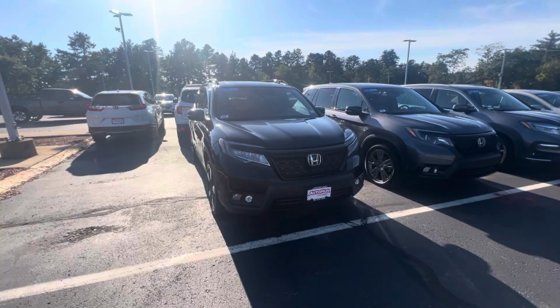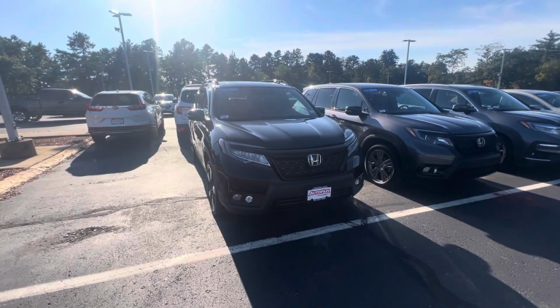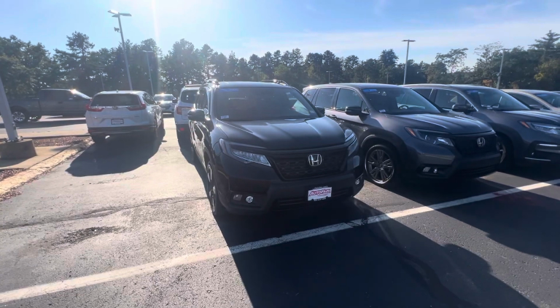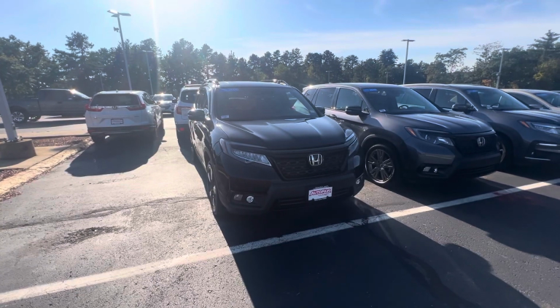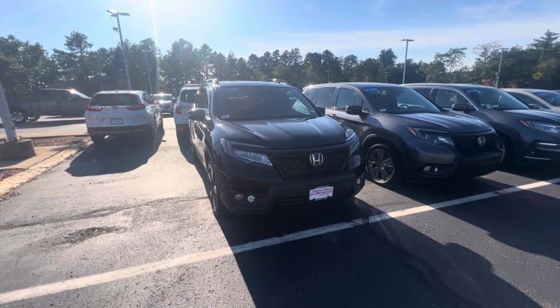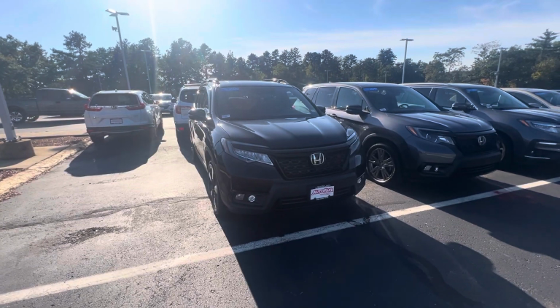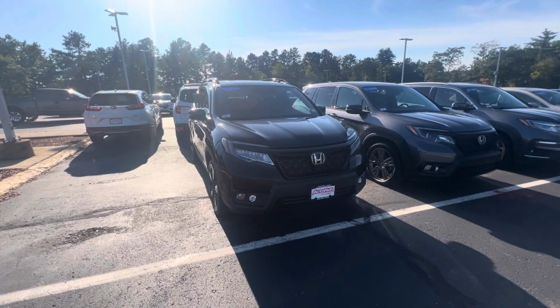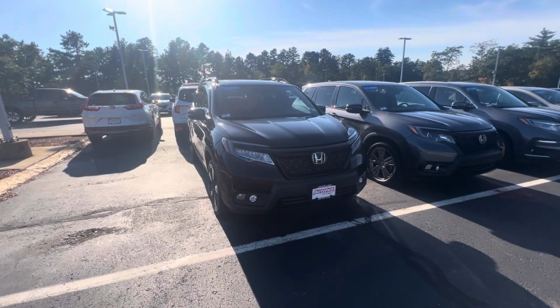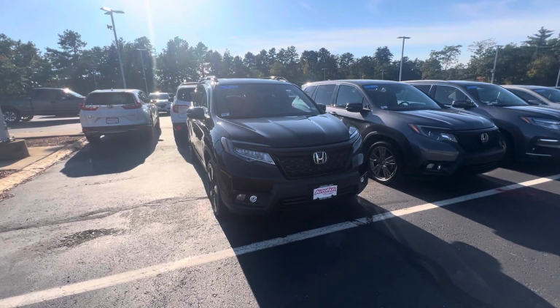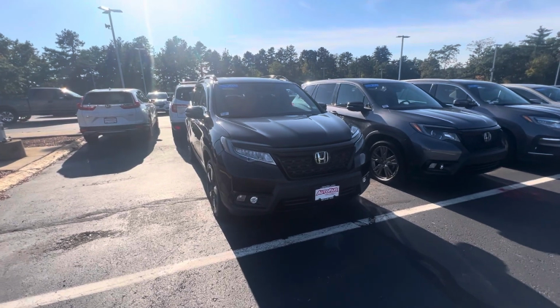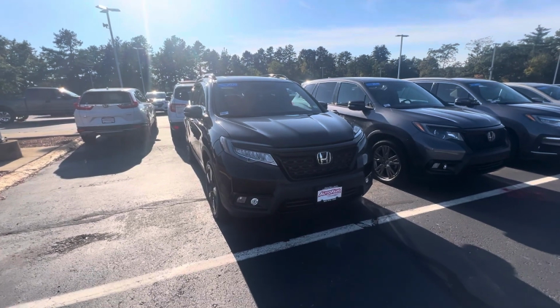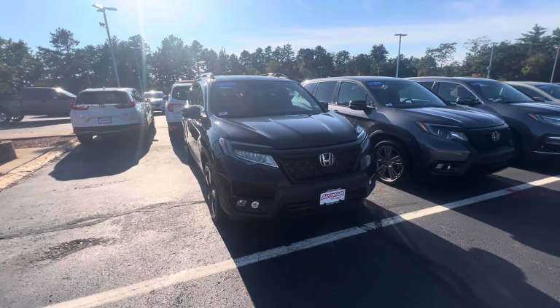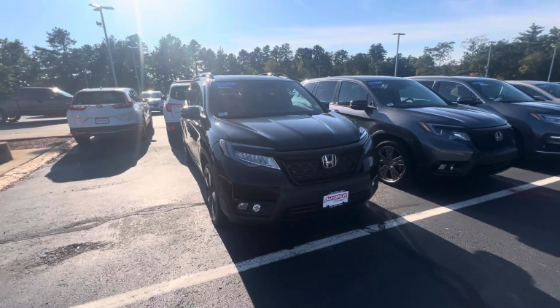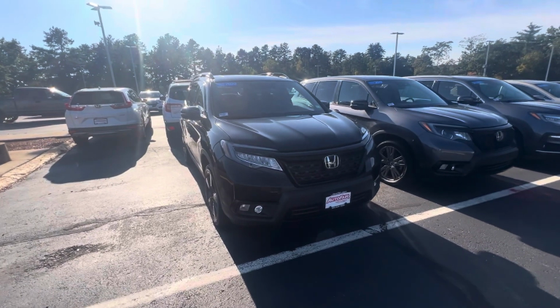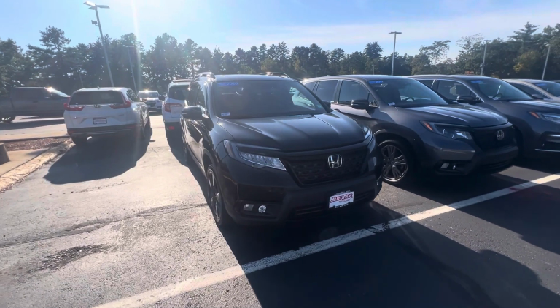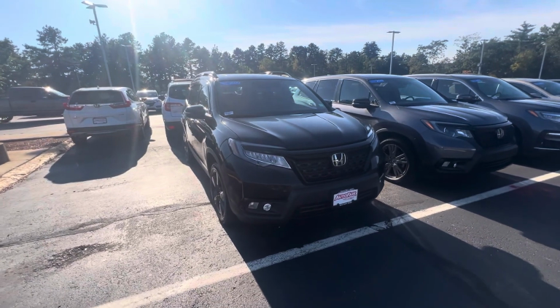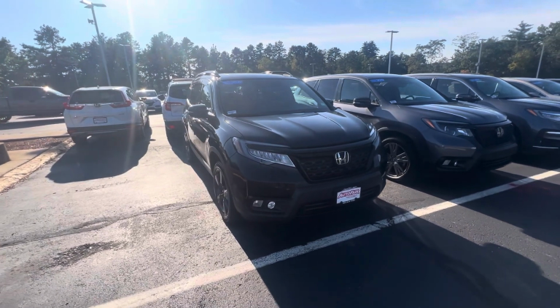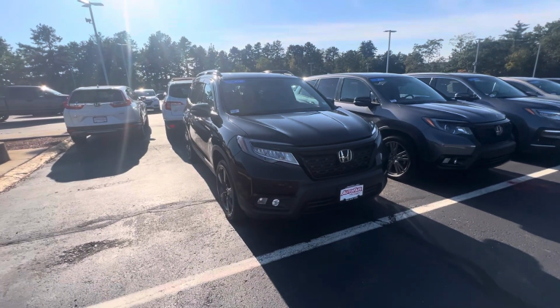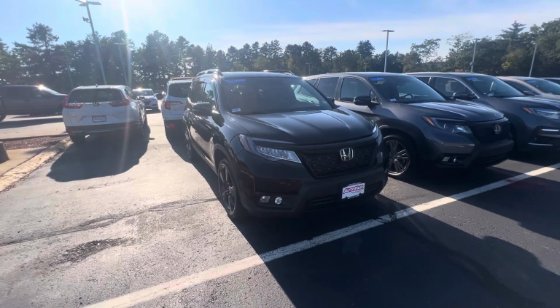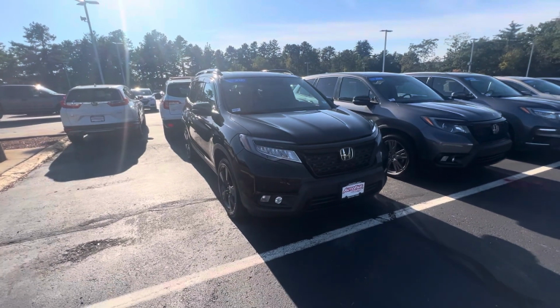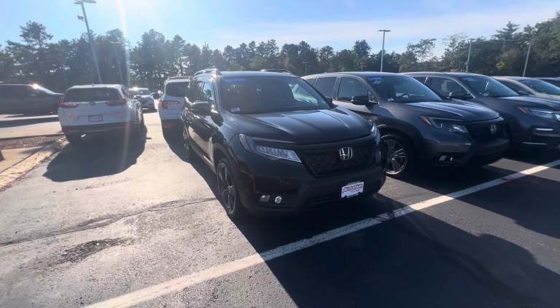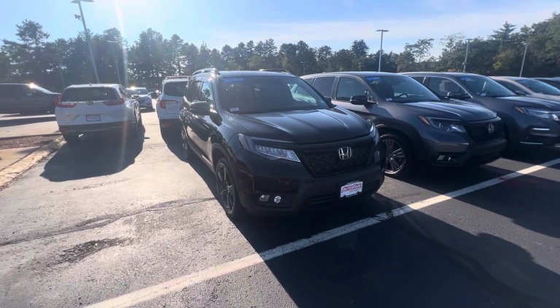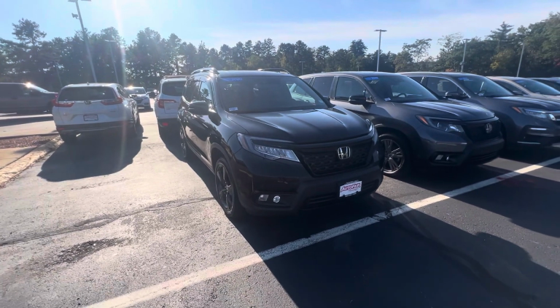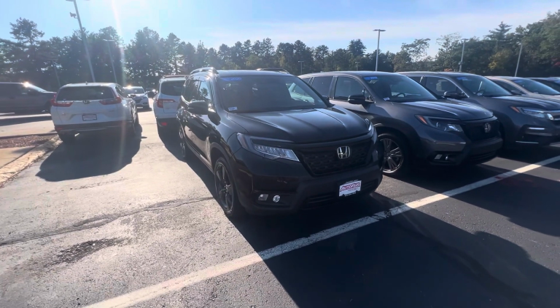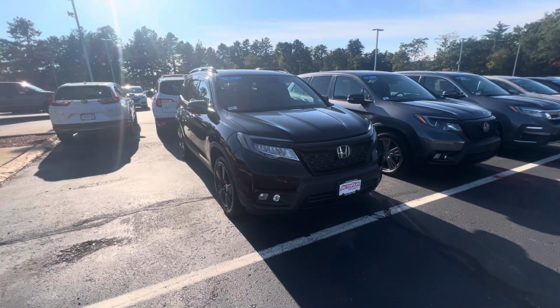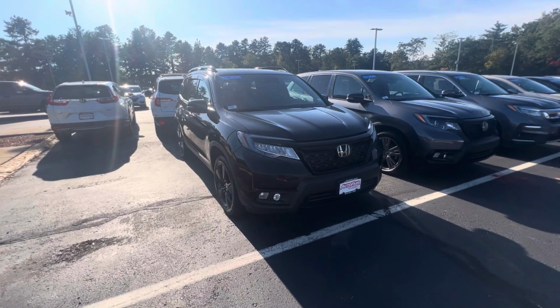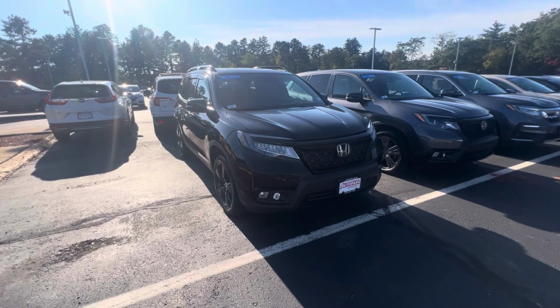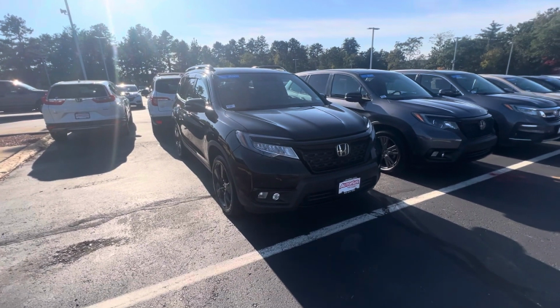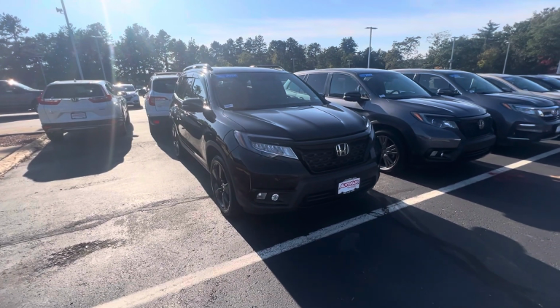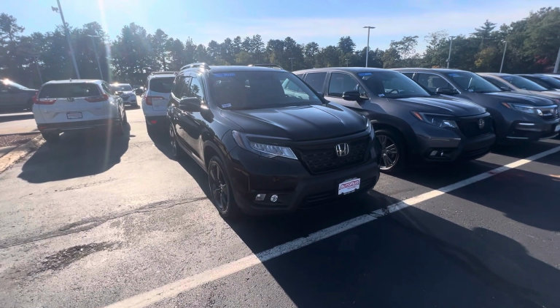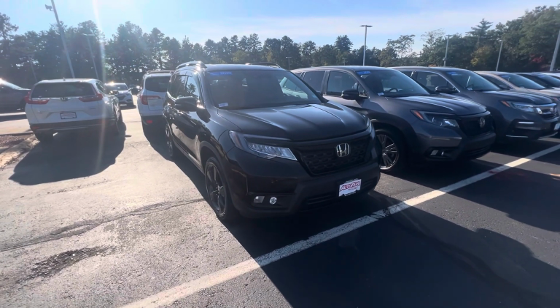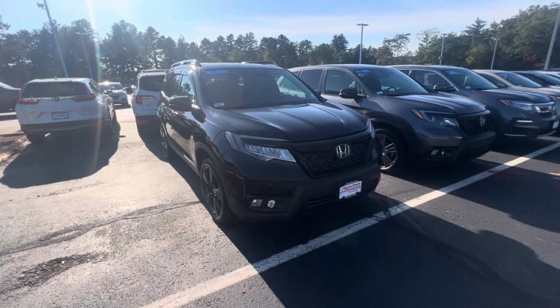Hey Brooke, this is Nick Michalavich over at AutoFair Honda showing you your 2020 Passport Elite in black.